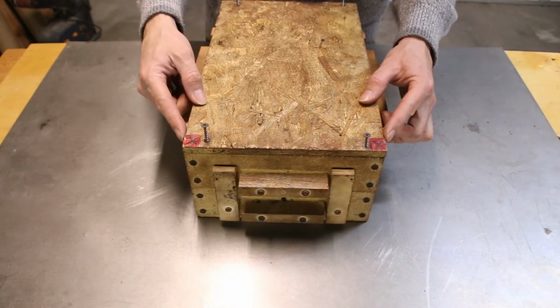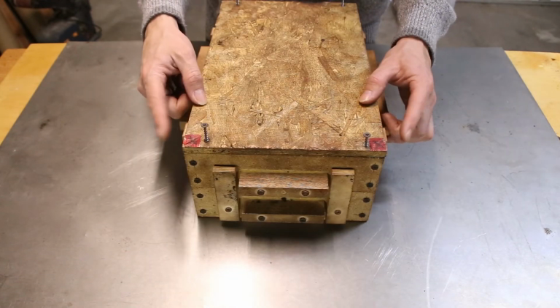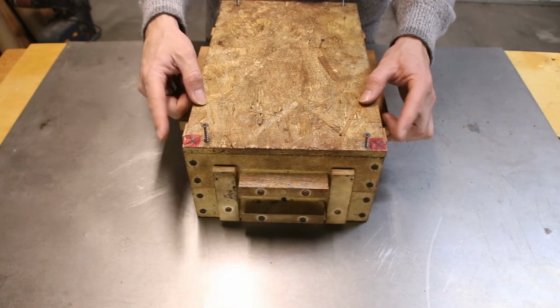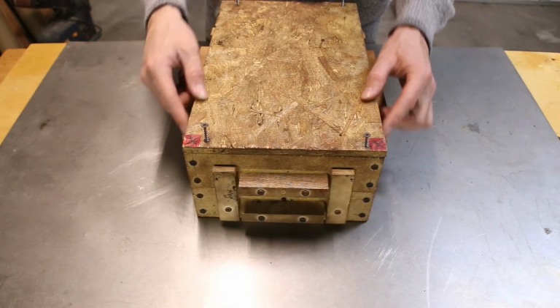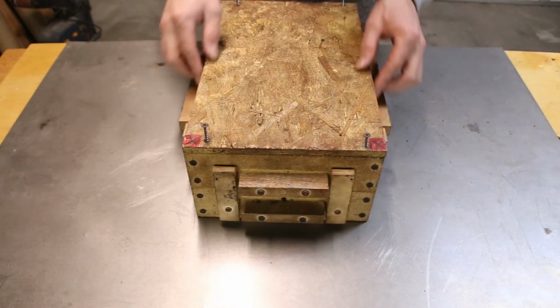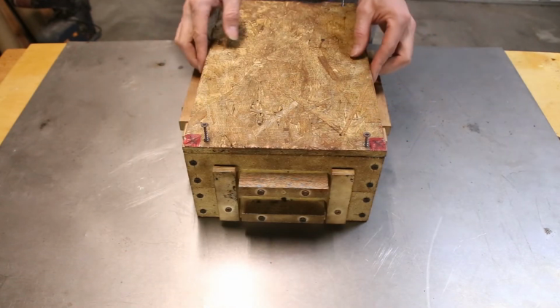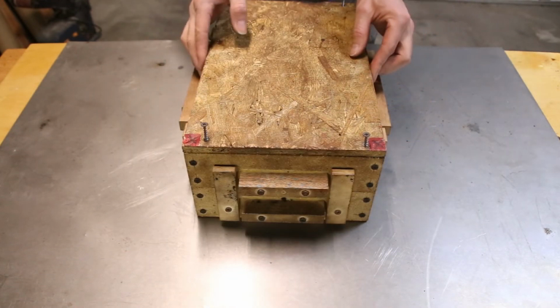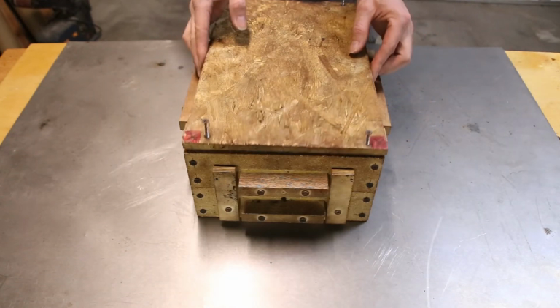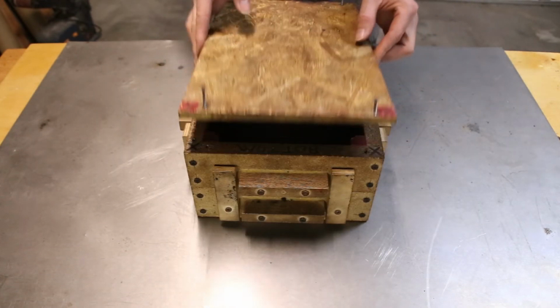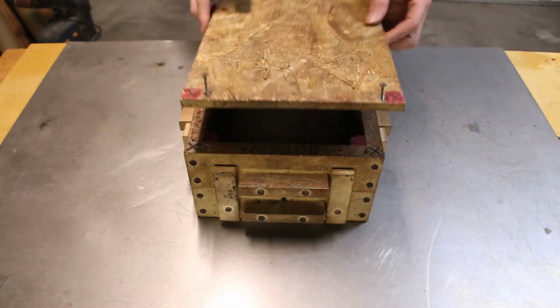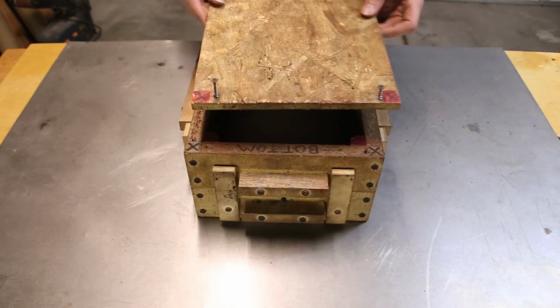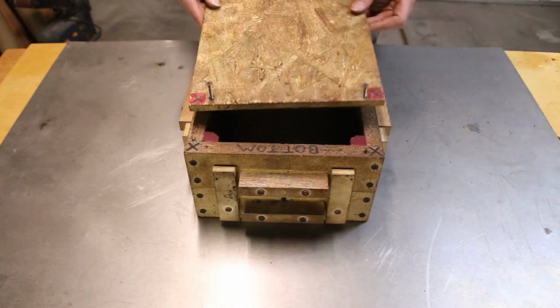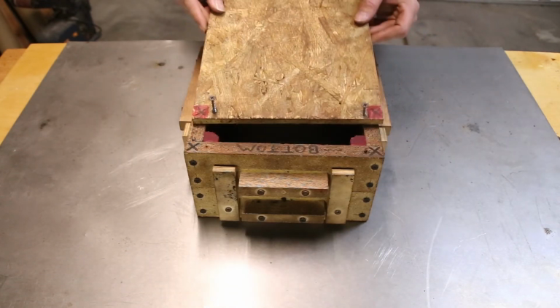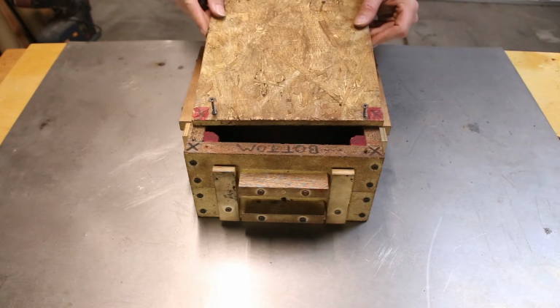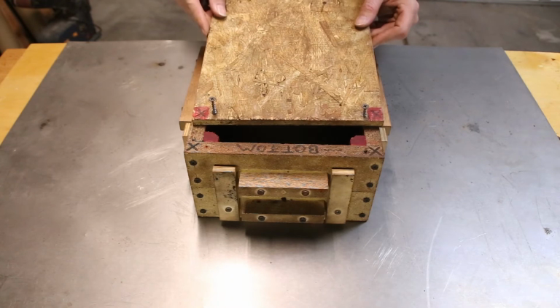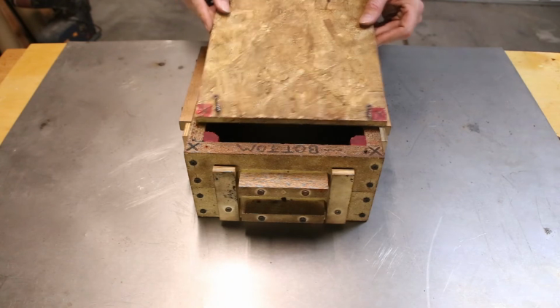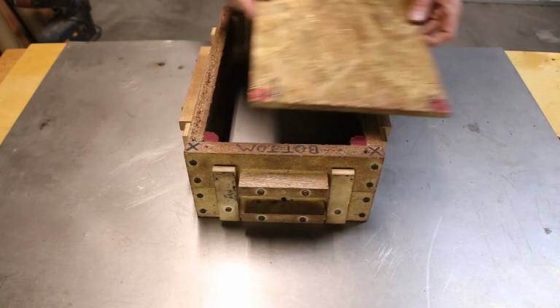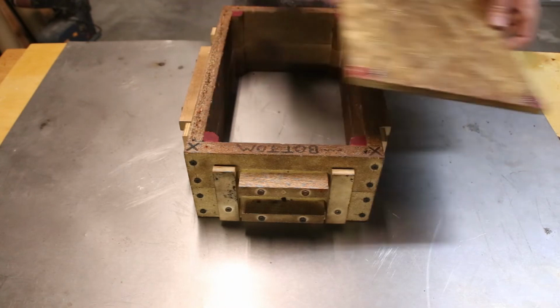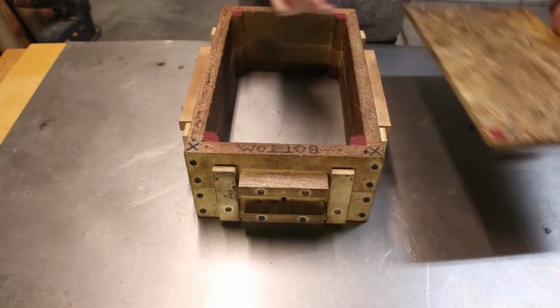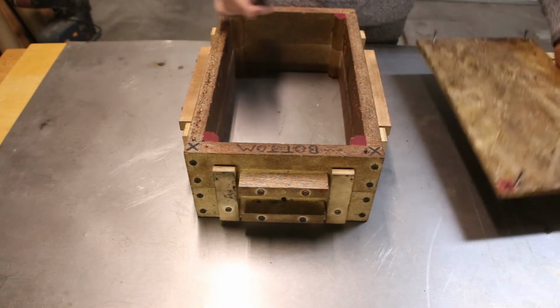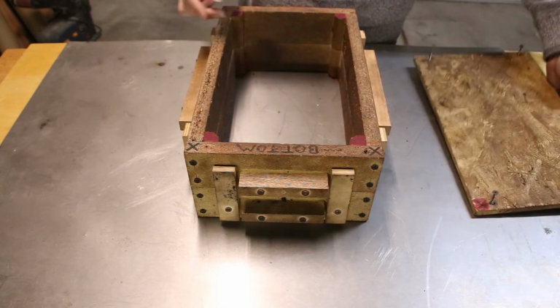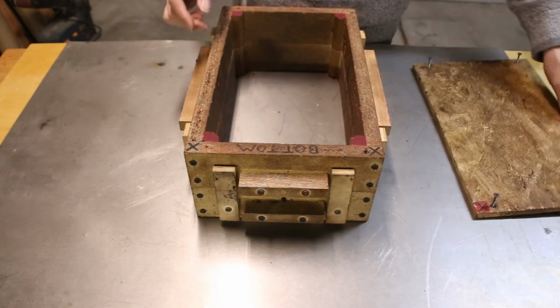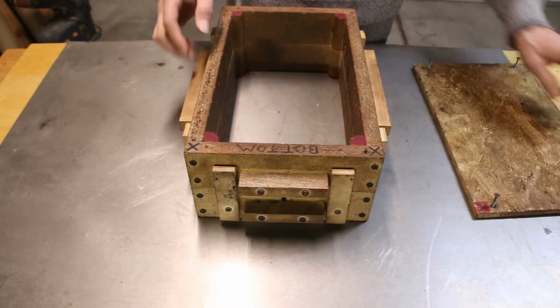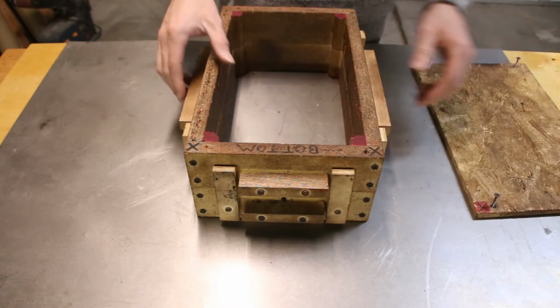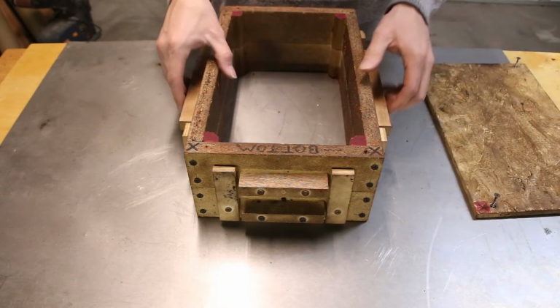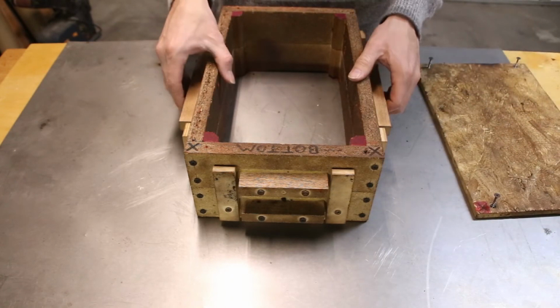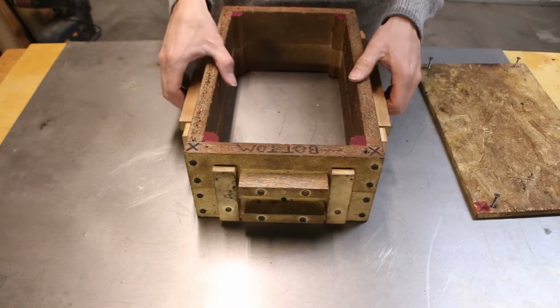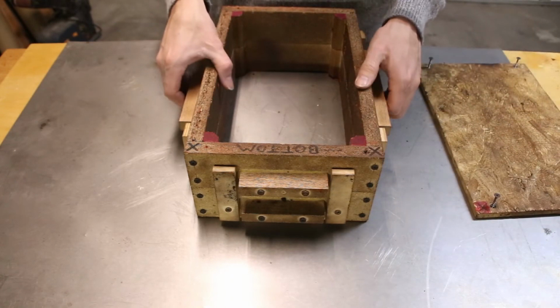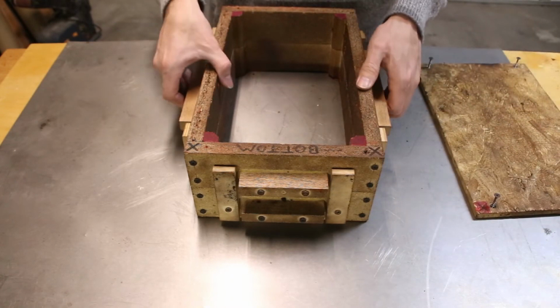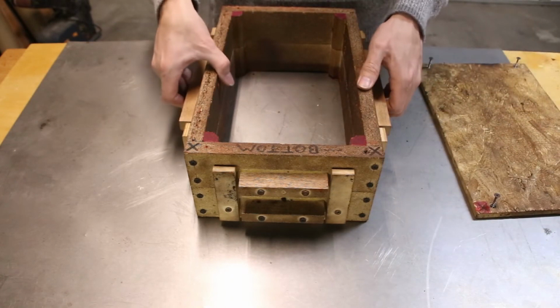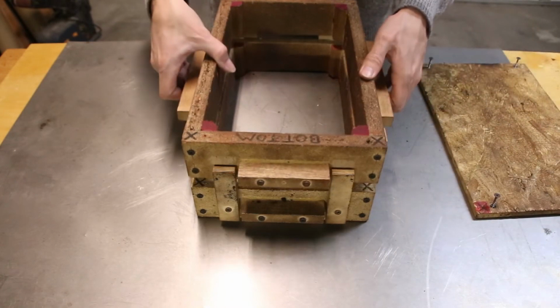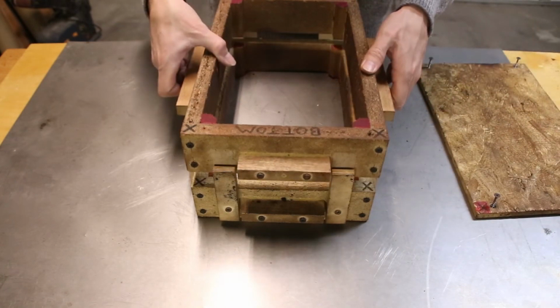I've found that marking my flasks with a marker to distinguish left from right and top from bottom really helps prevent mistakes when making the mold.